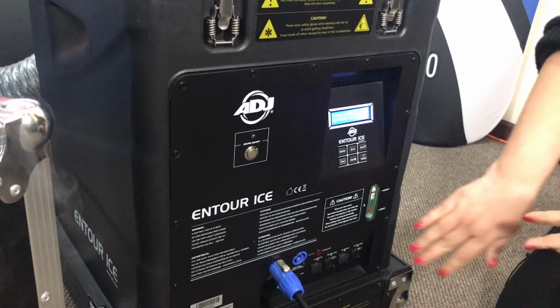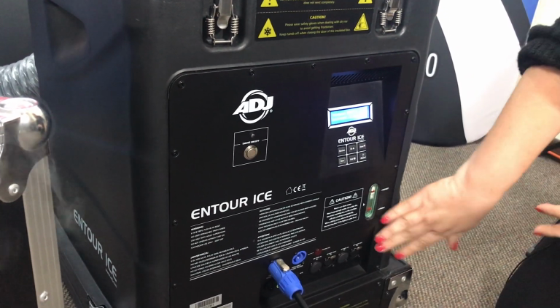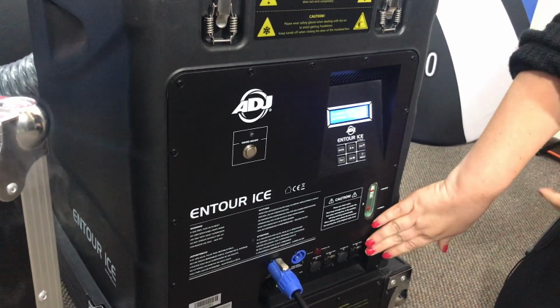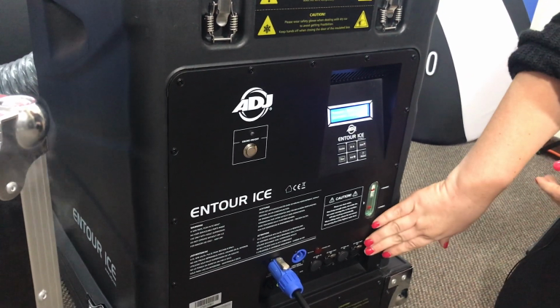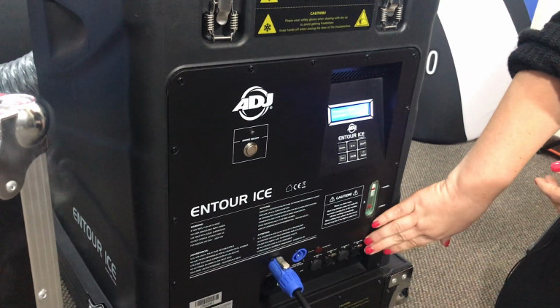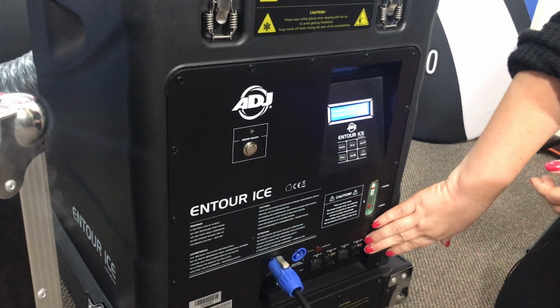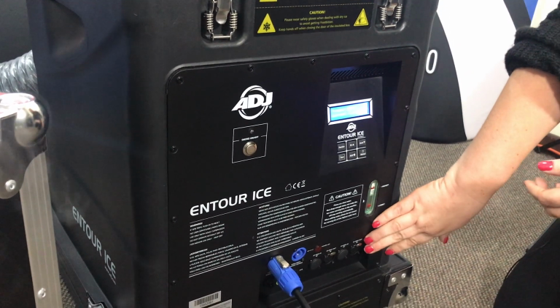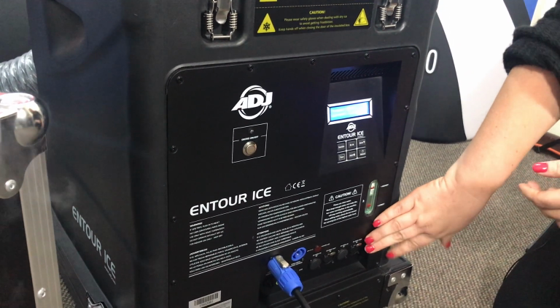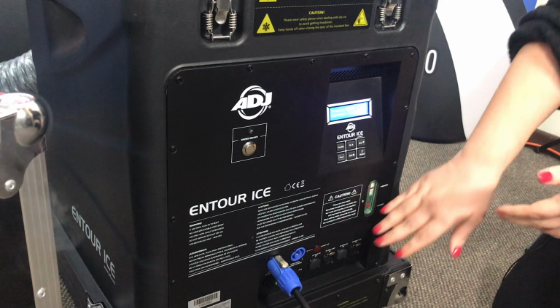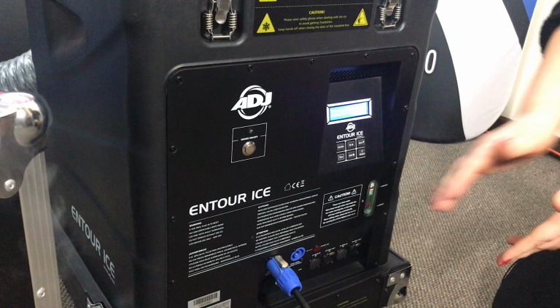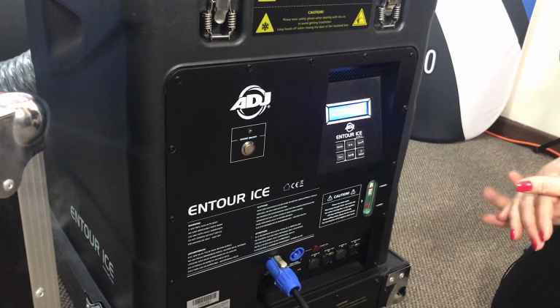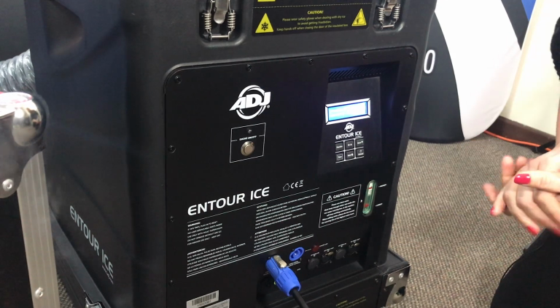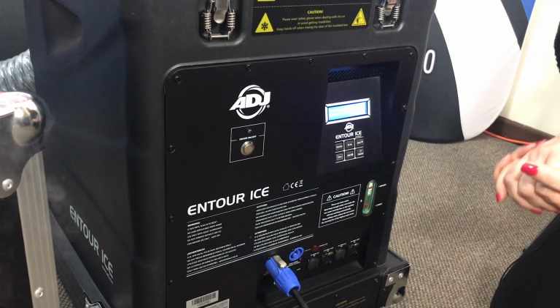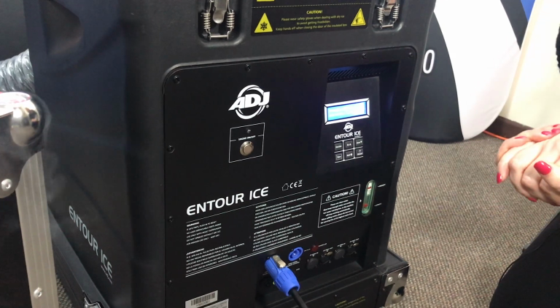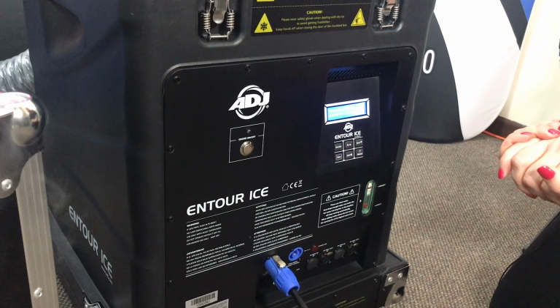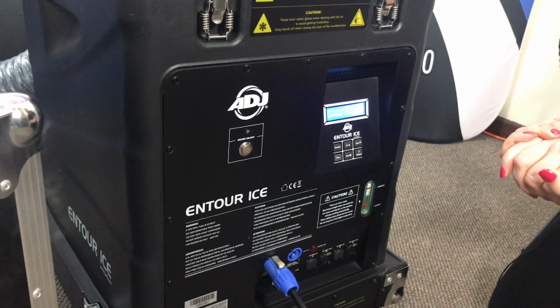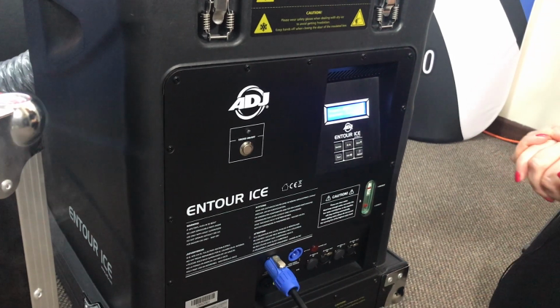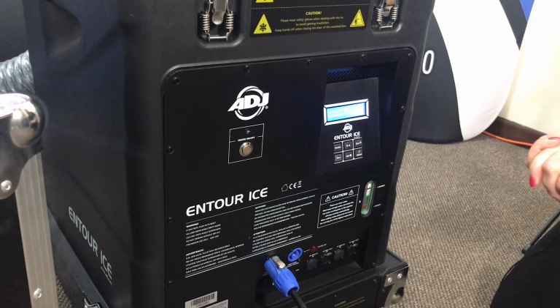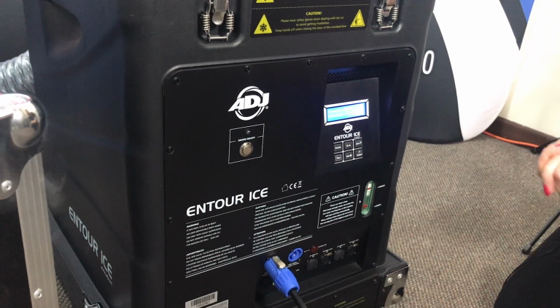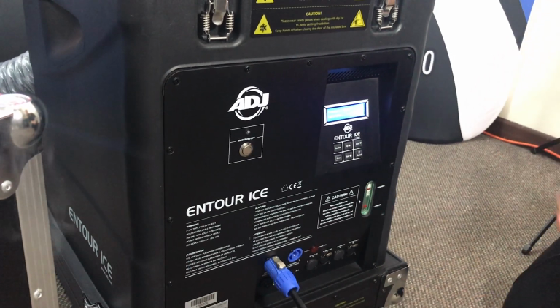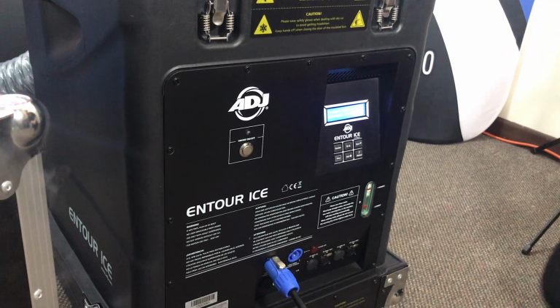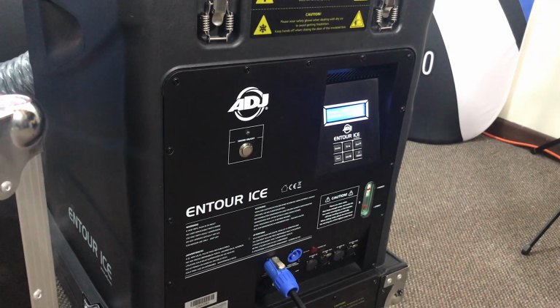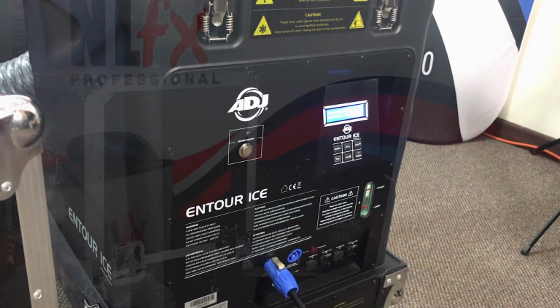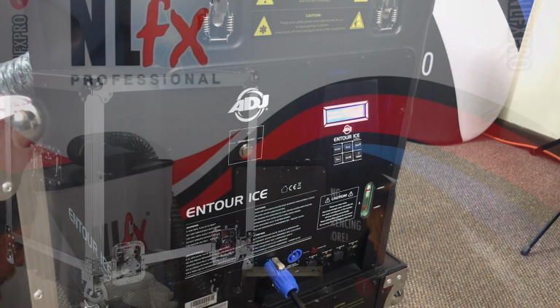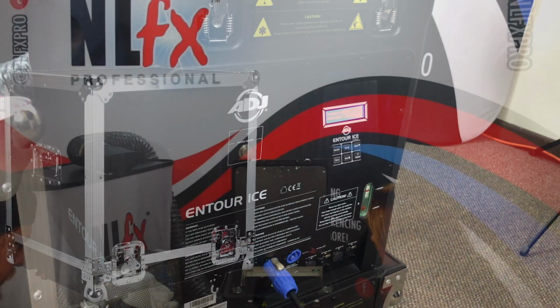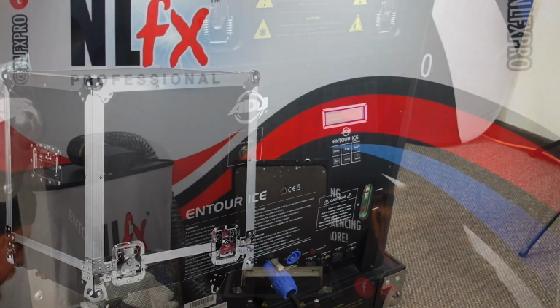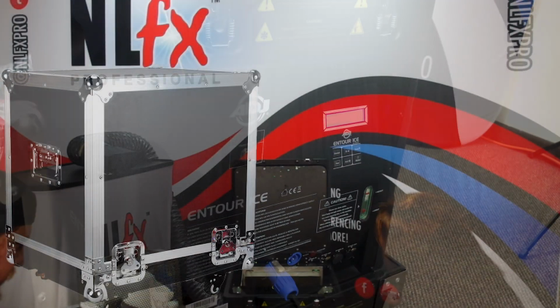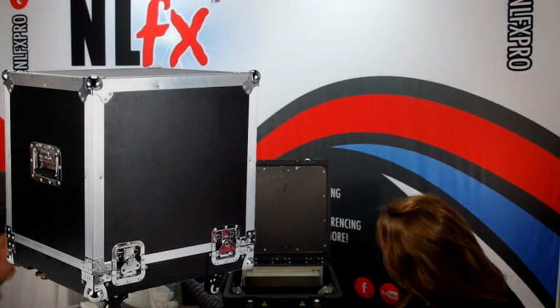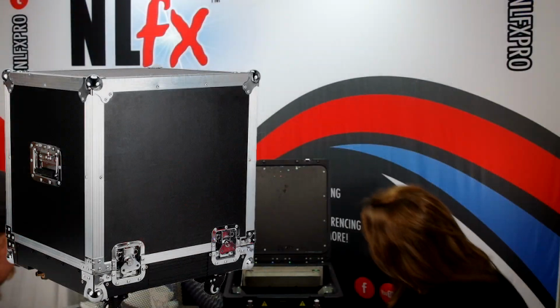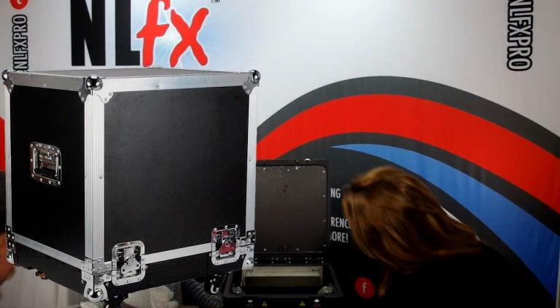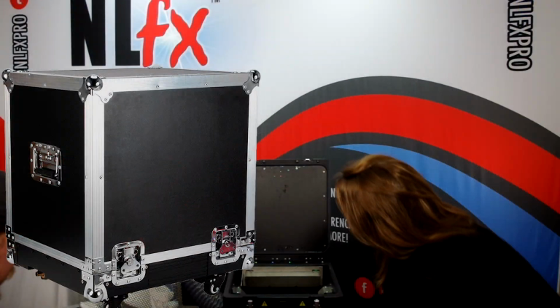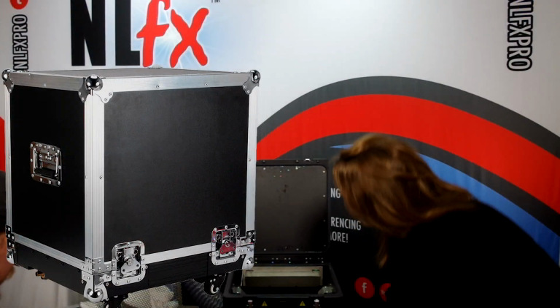The third option is 3 and 5 pin DMX, so it is fully DMX-able, which is really, really cool.